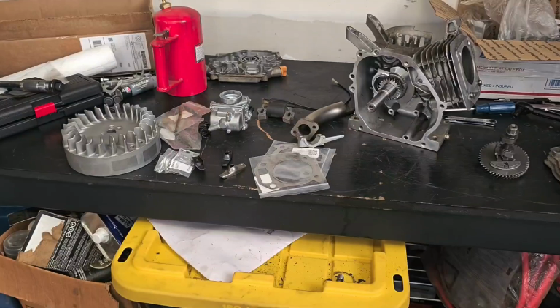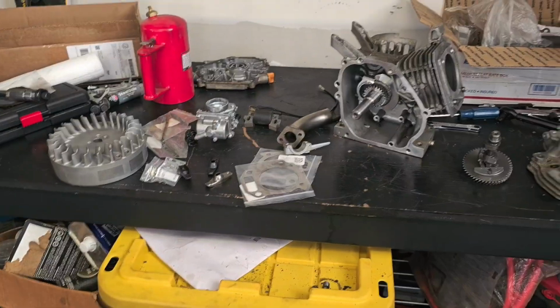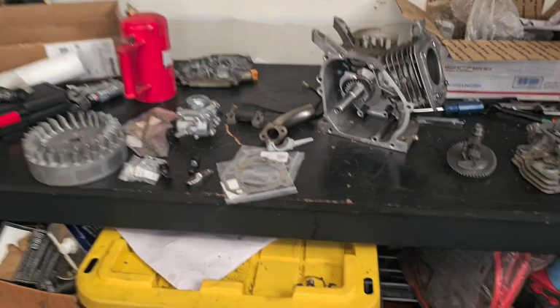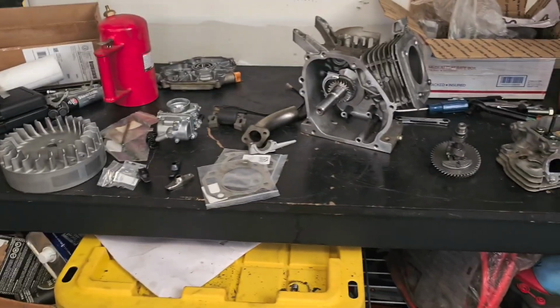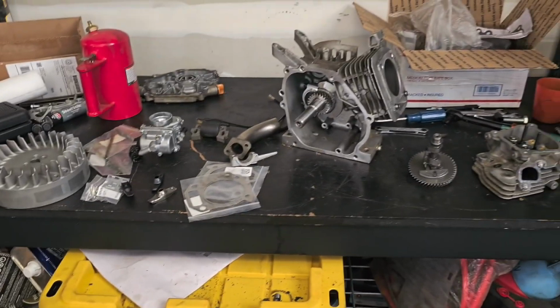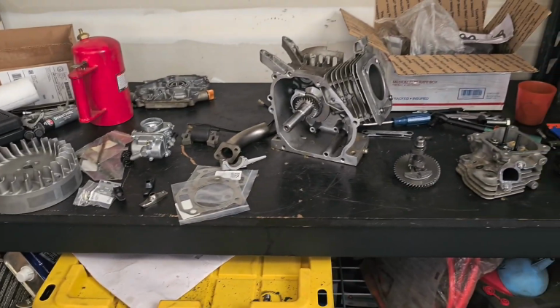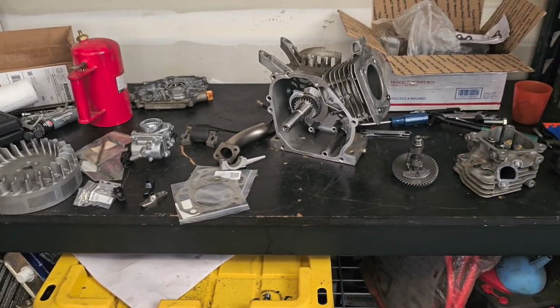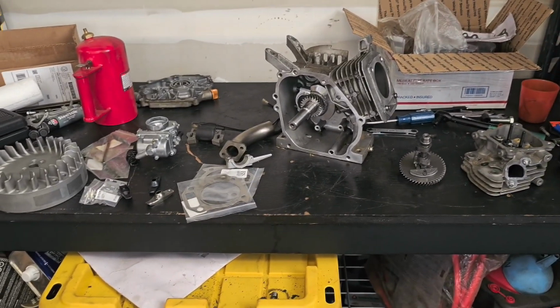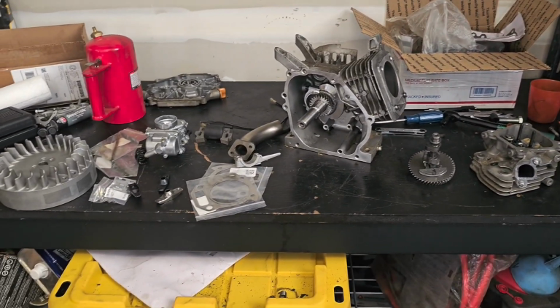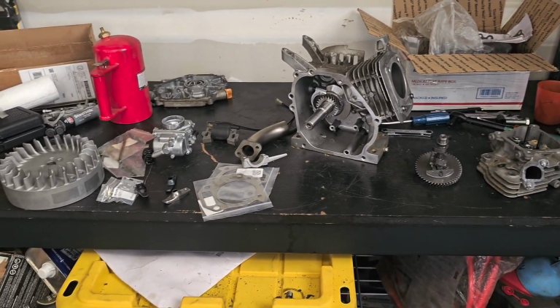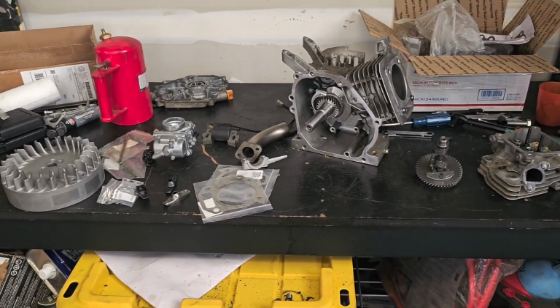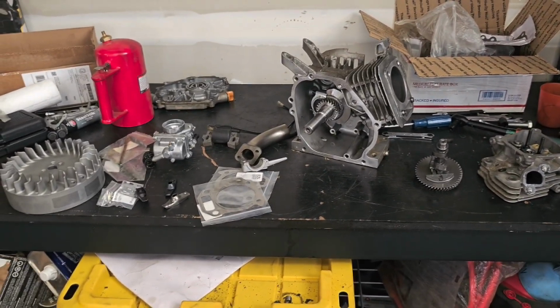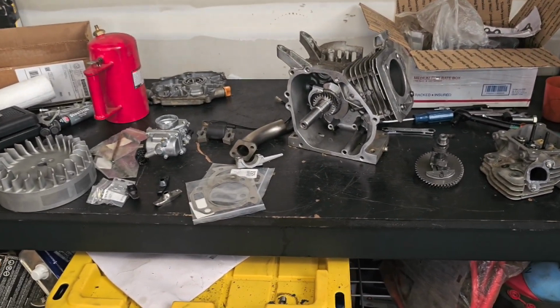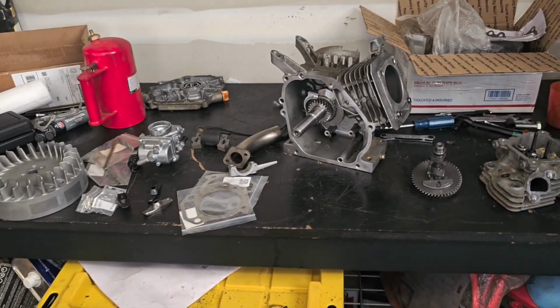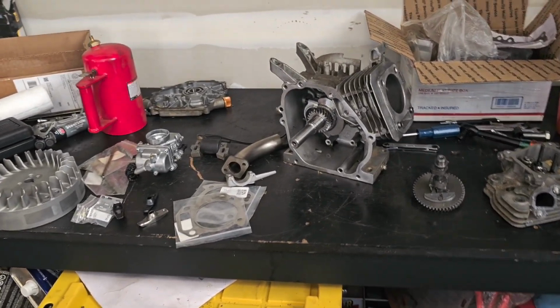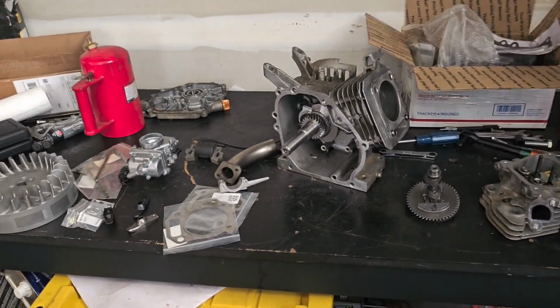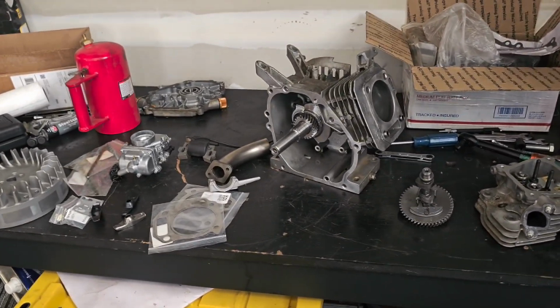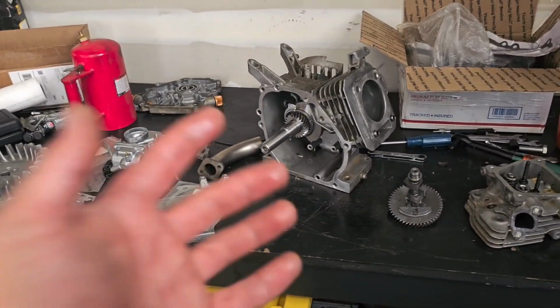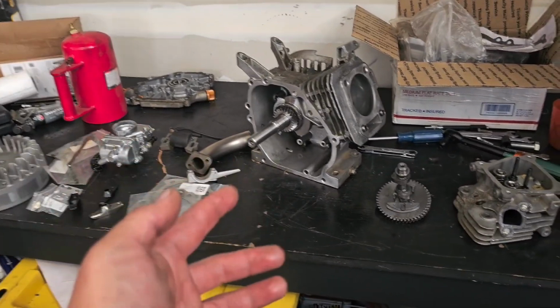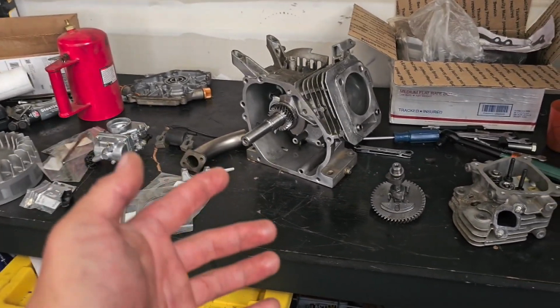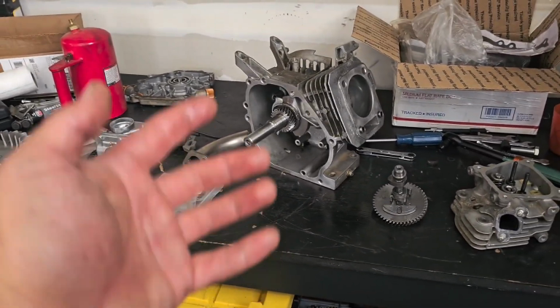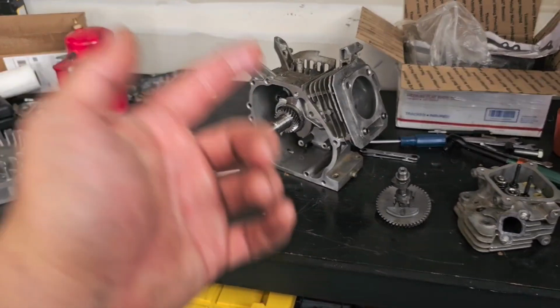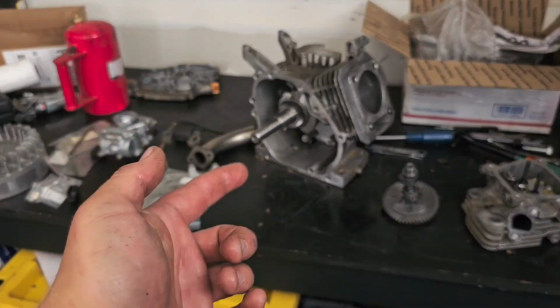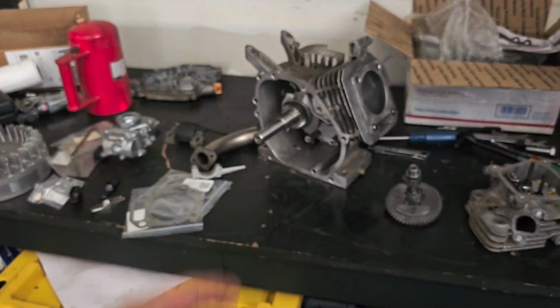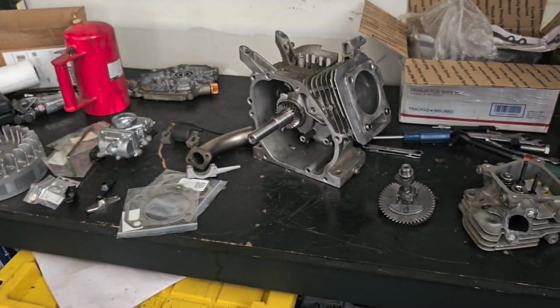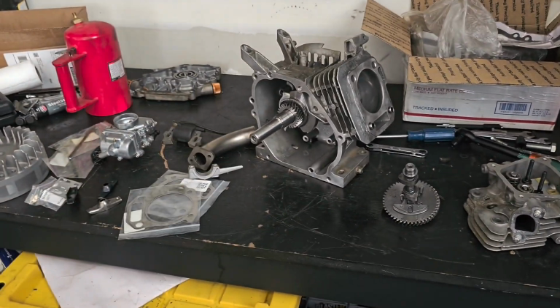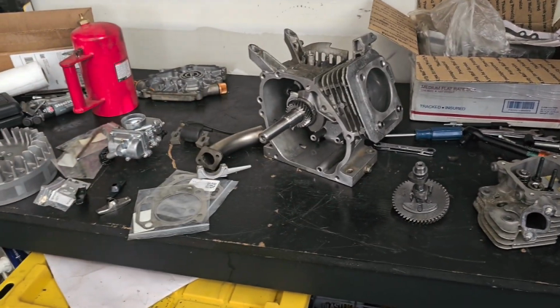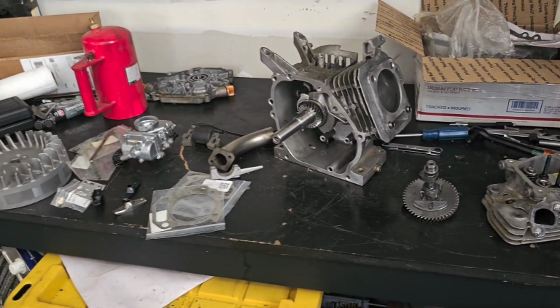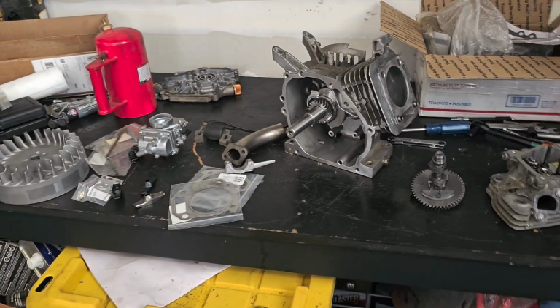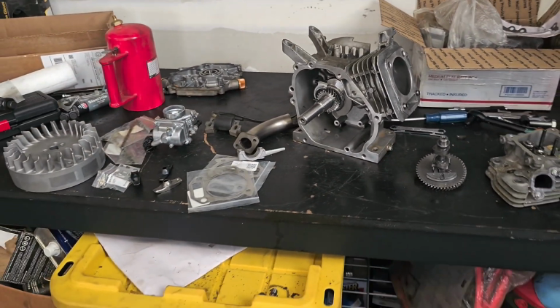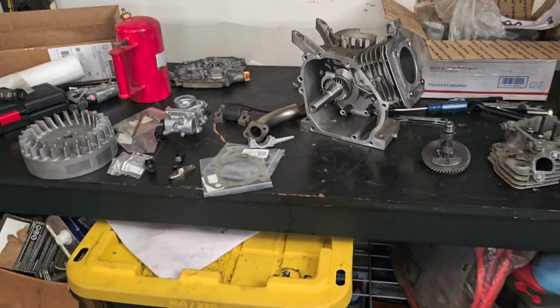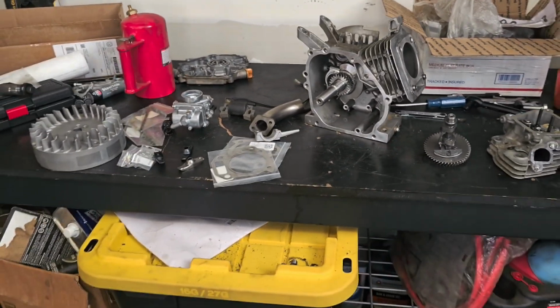Welcome back to A&B Garage. Today's video I'll be doing an overview of a vertical 212 engine I'm building for a friend.